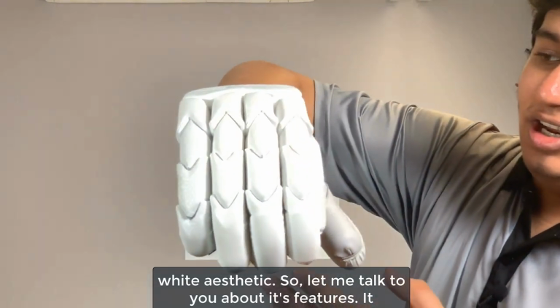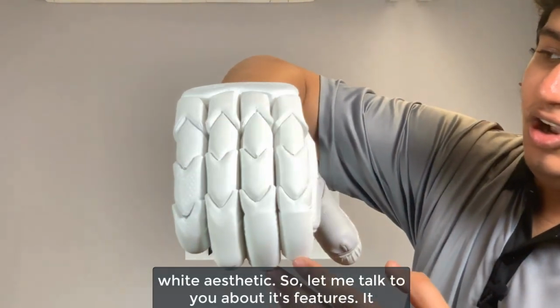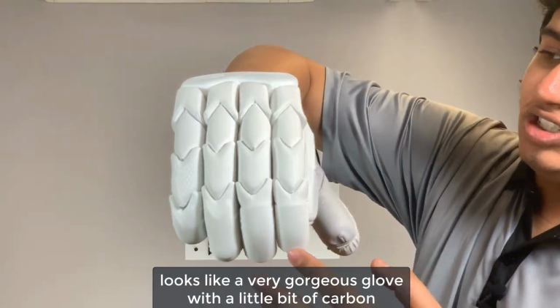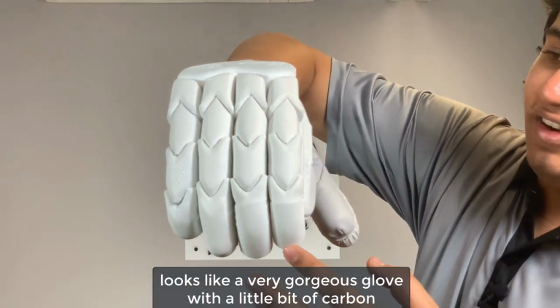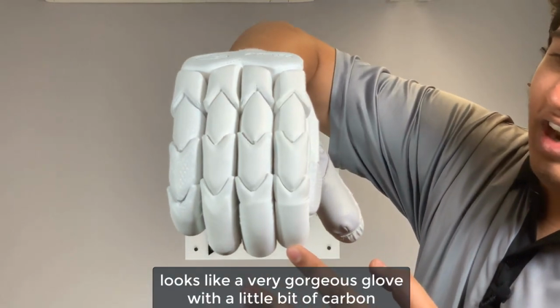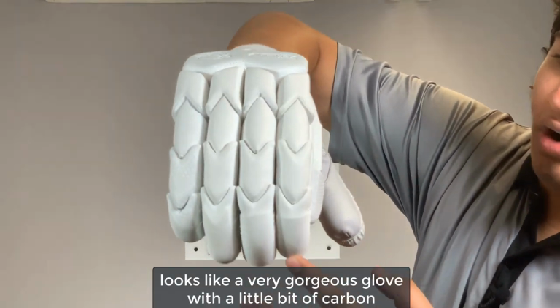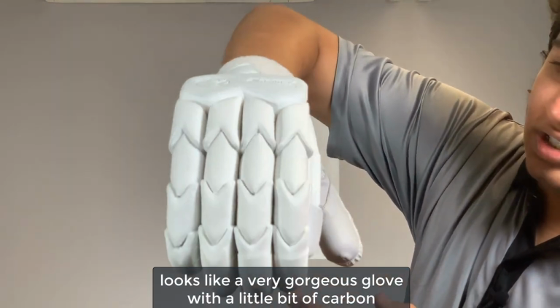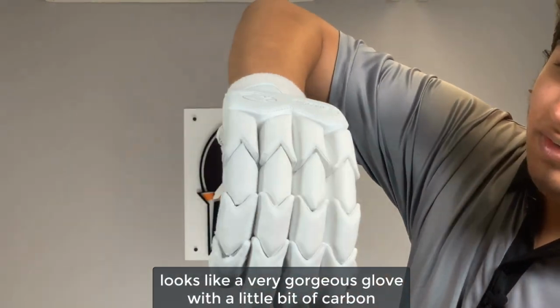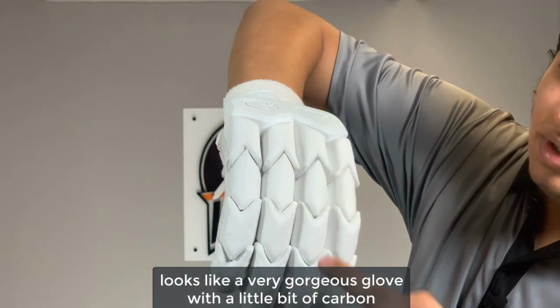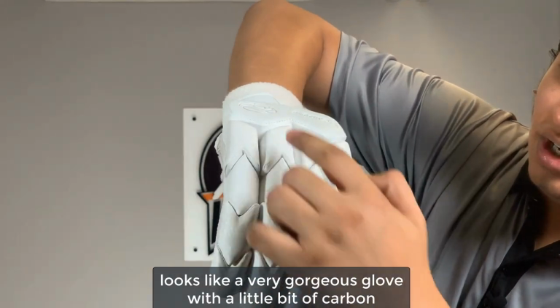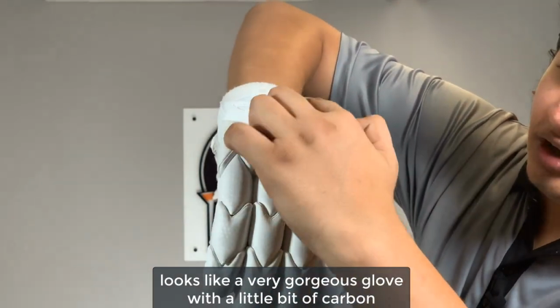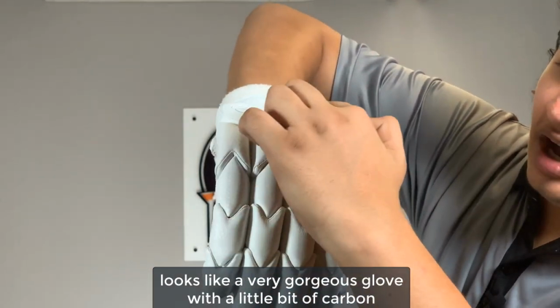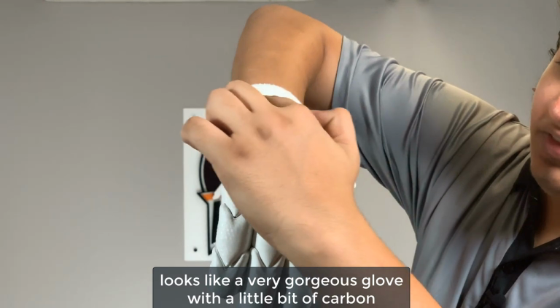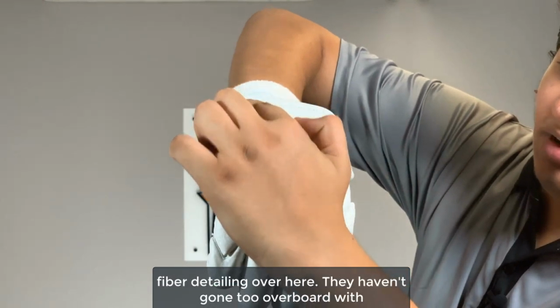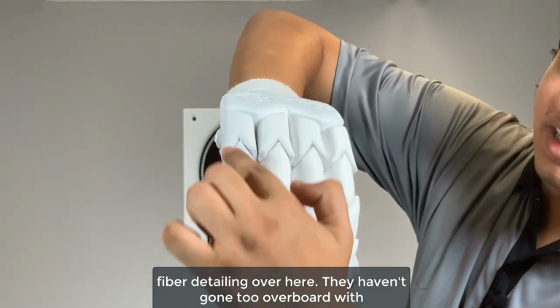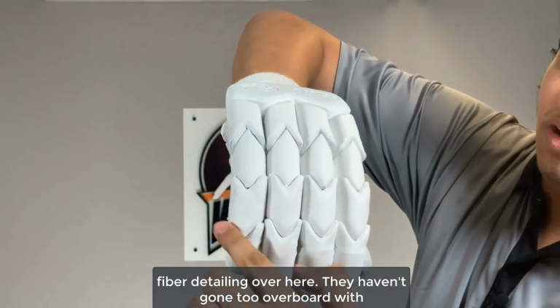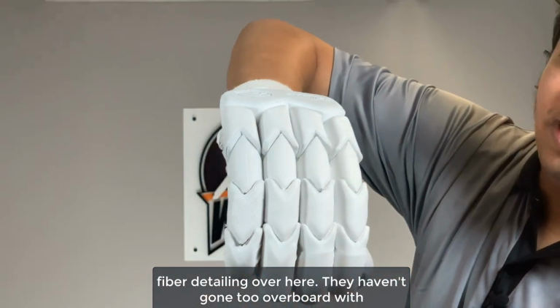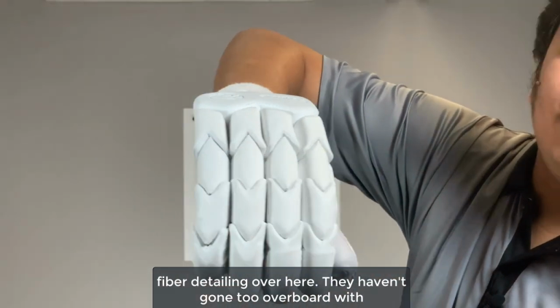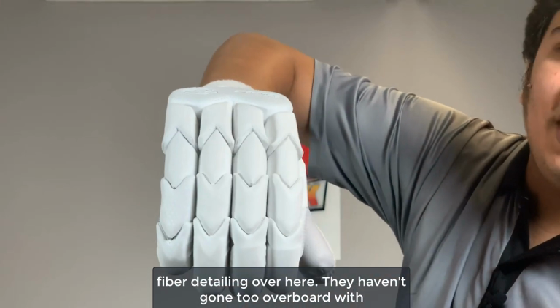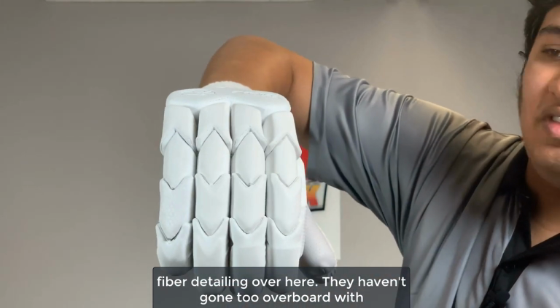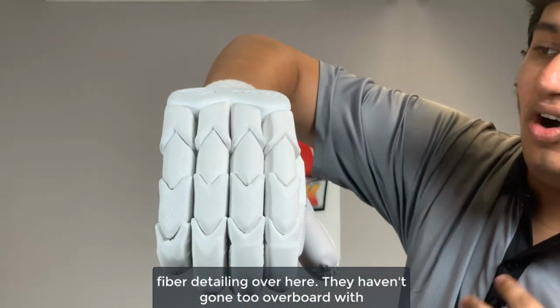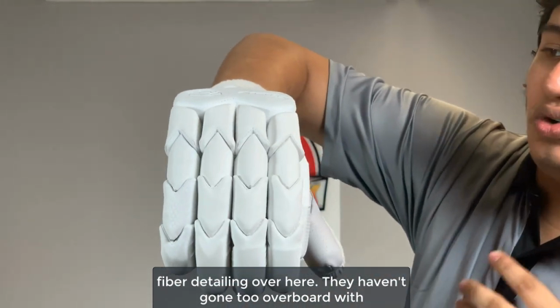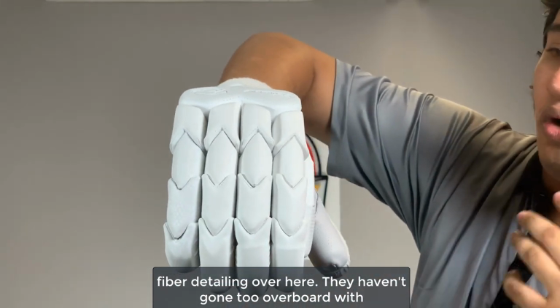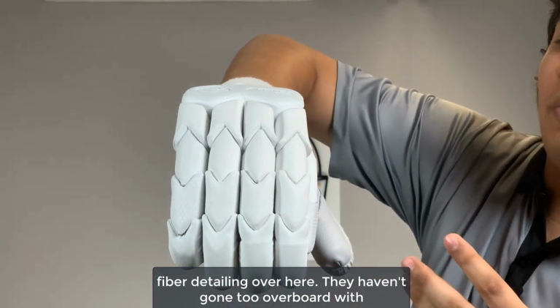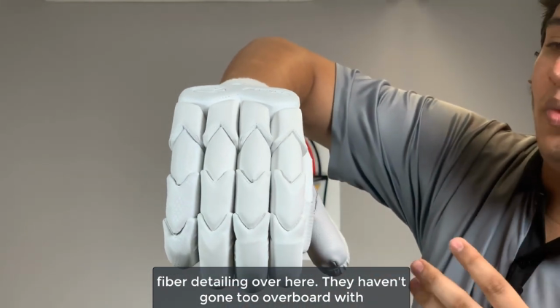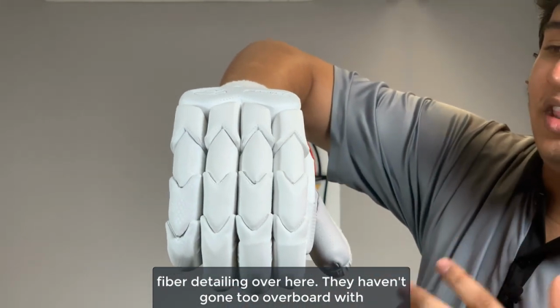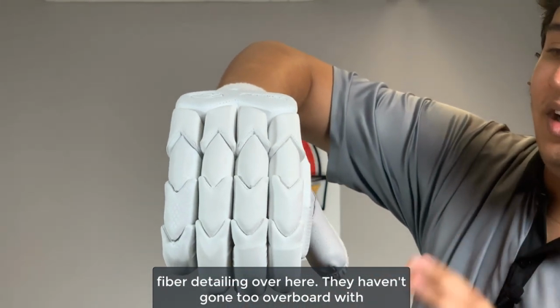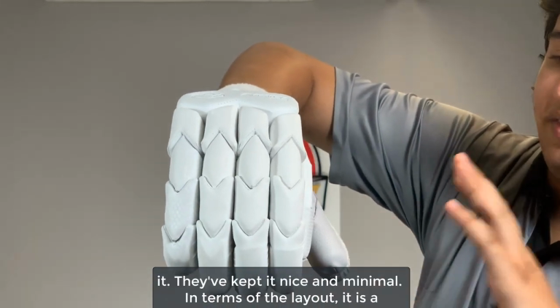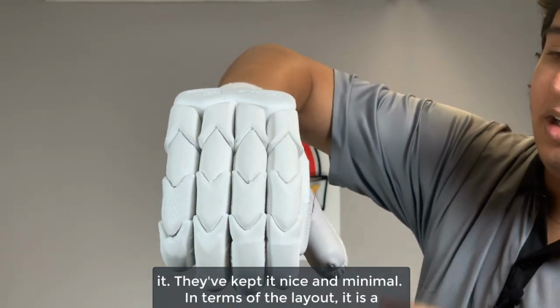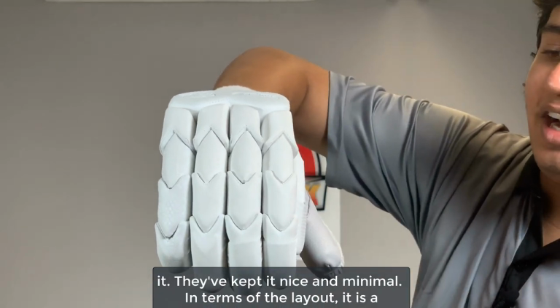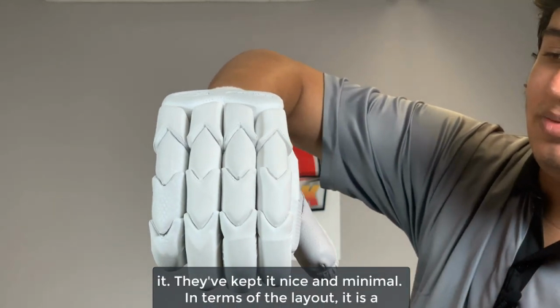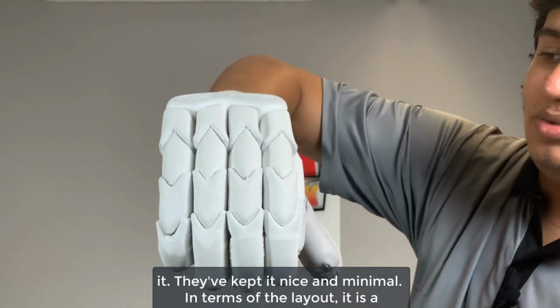It looks like a very gorgeous glove with a little bit of carbon fiber detailing over here. They haven't gone too overboard with it — they've kept it nice and minimal.